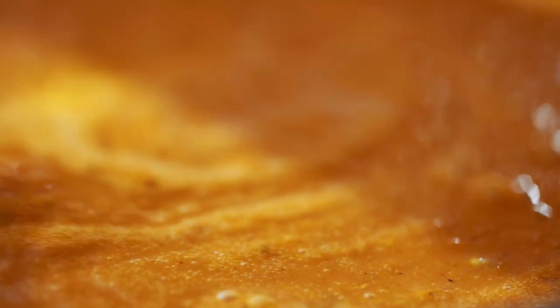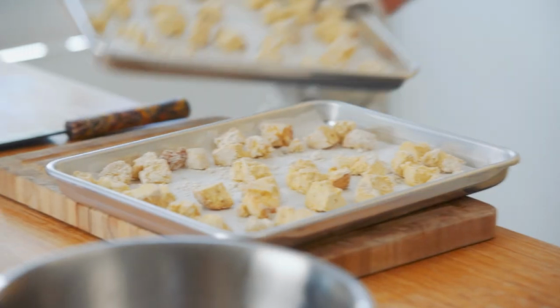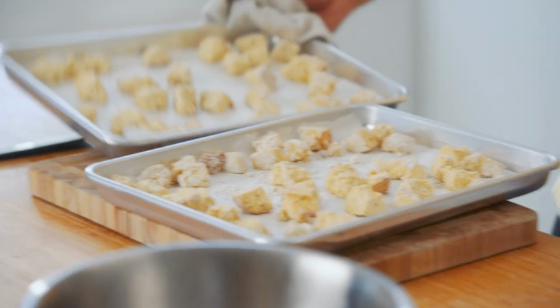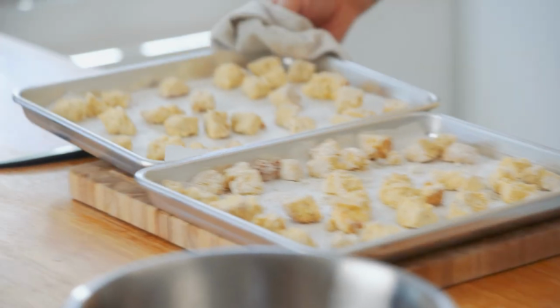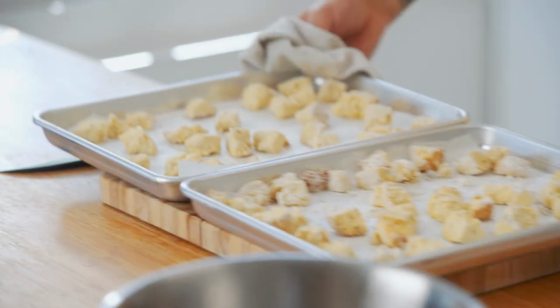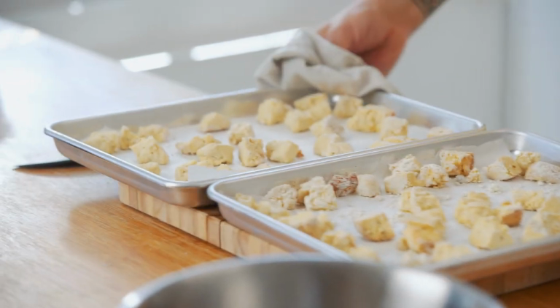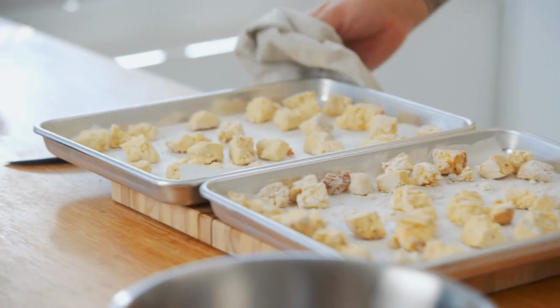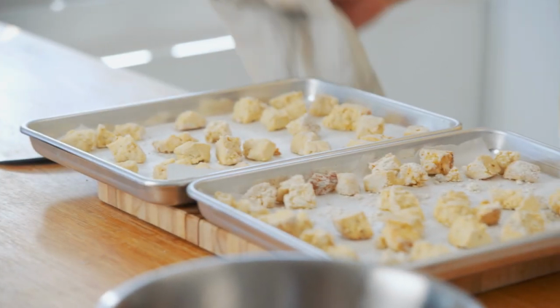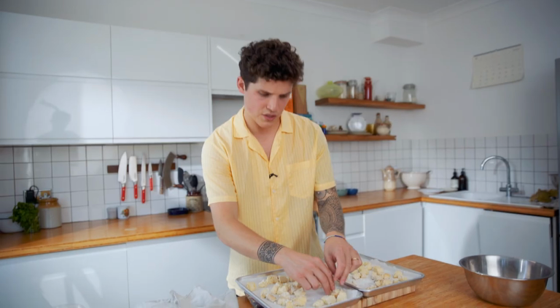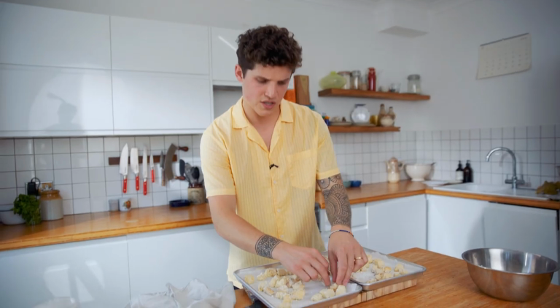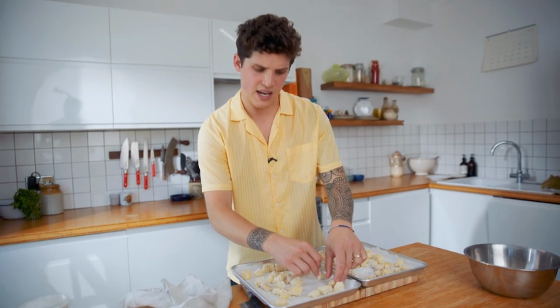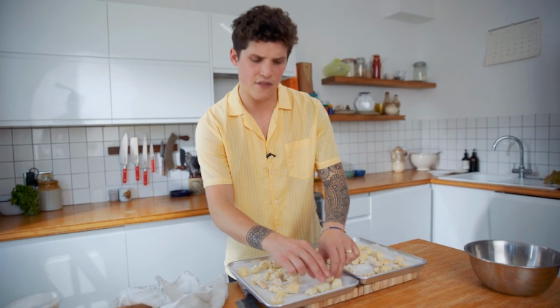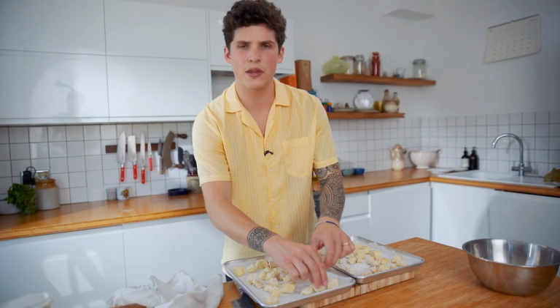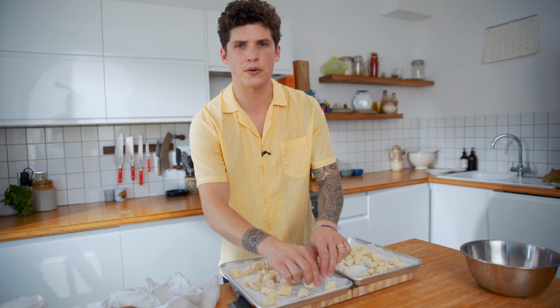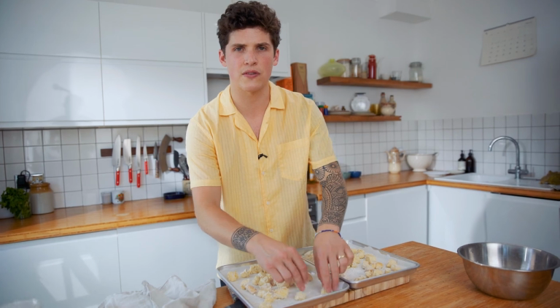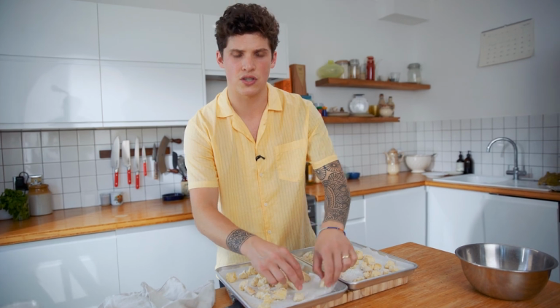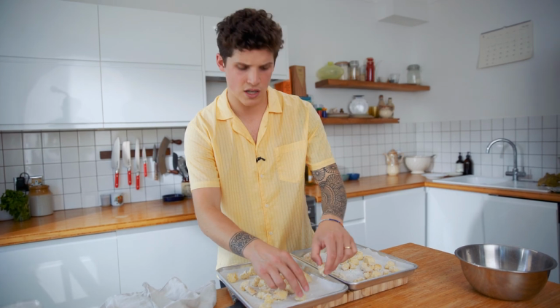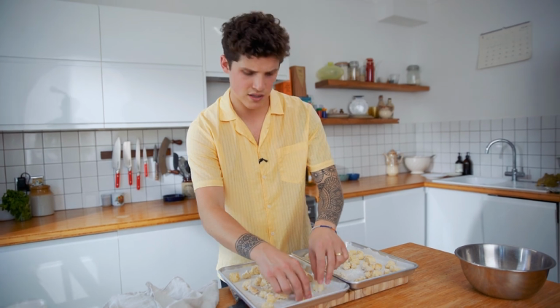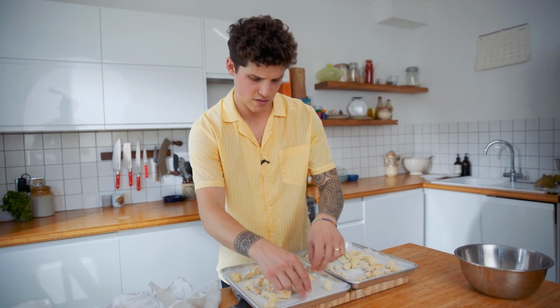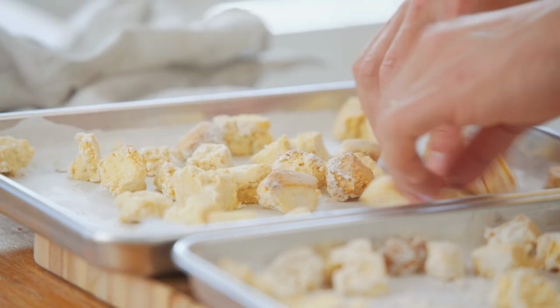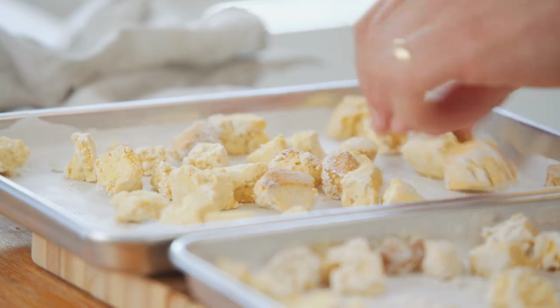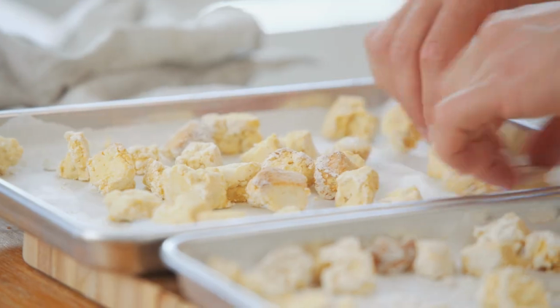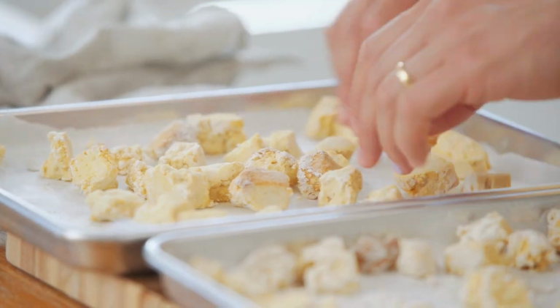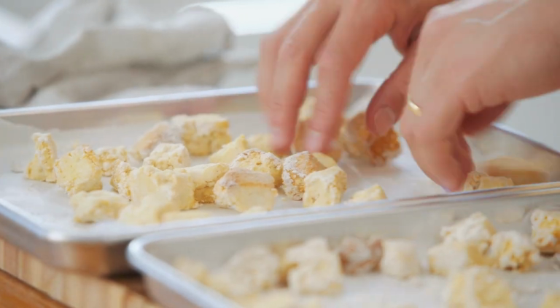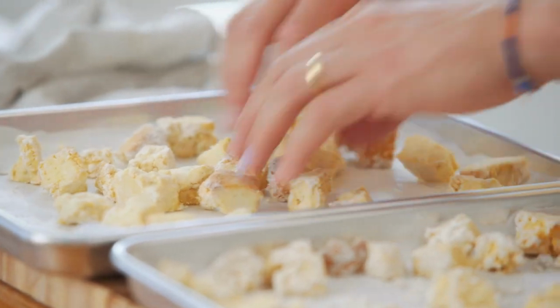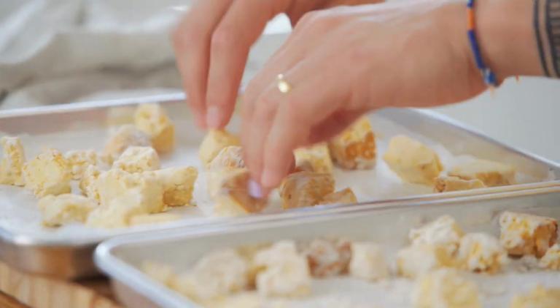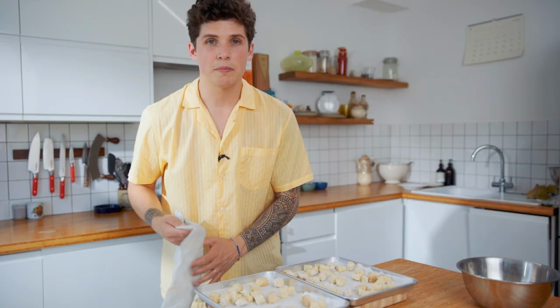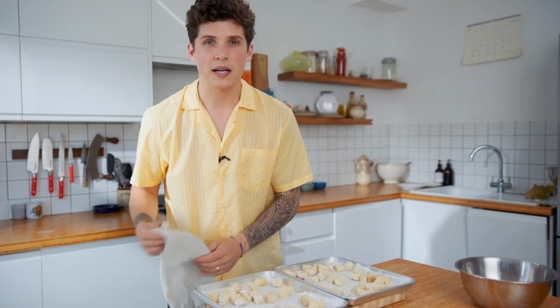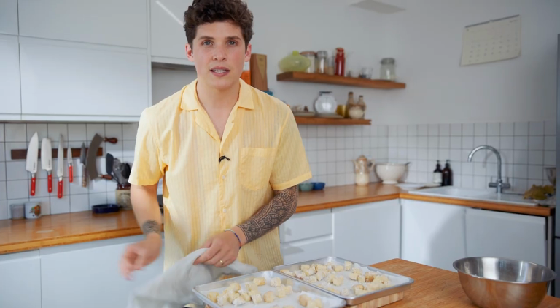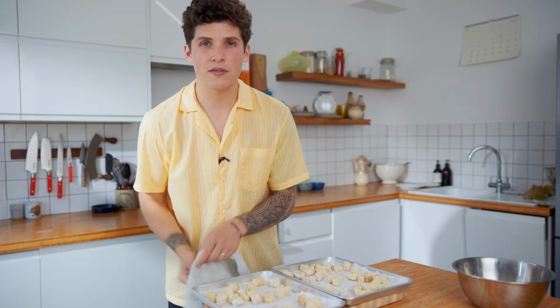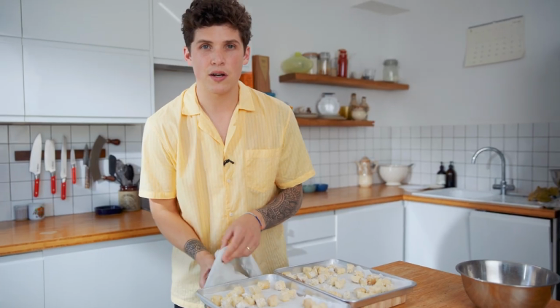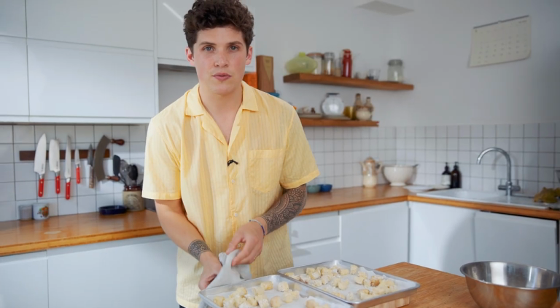Take your tofu out. Just halfway through, give it a toss. Back in the oven it goes.